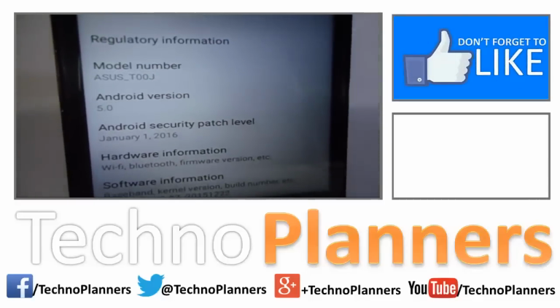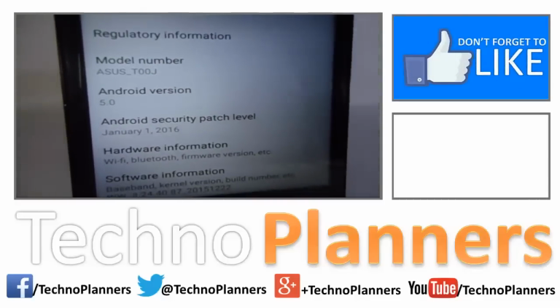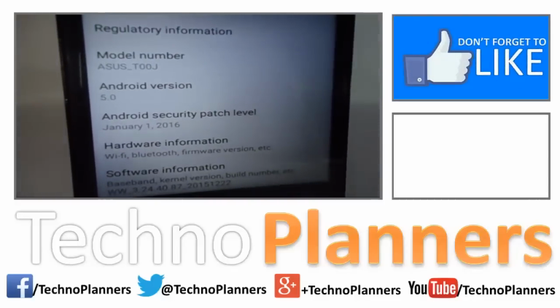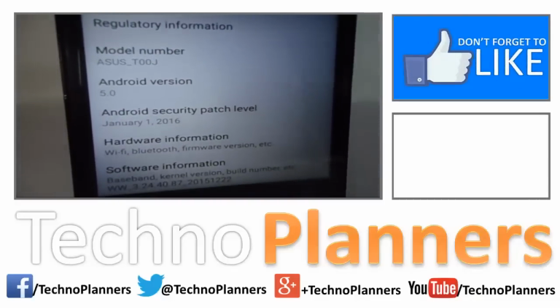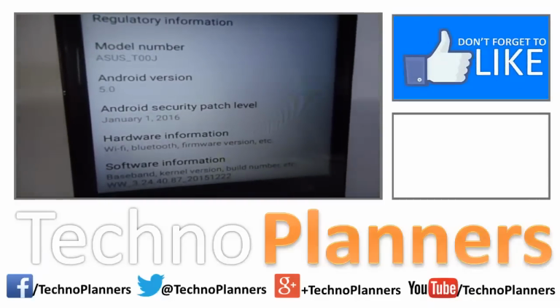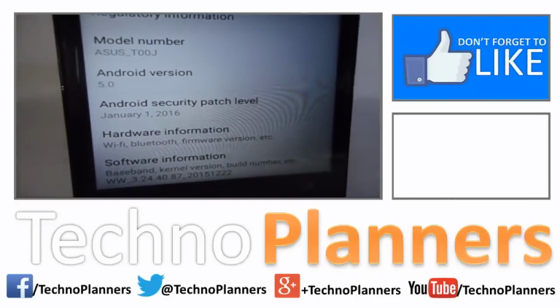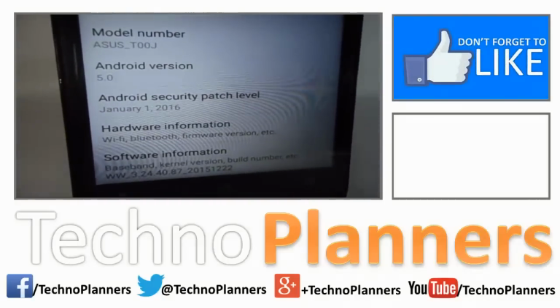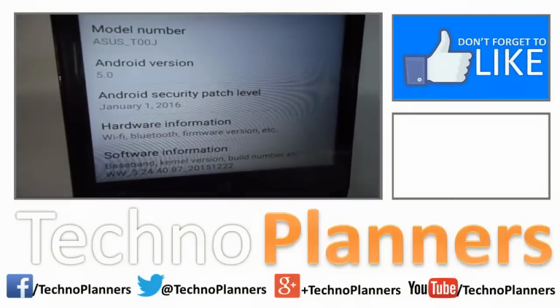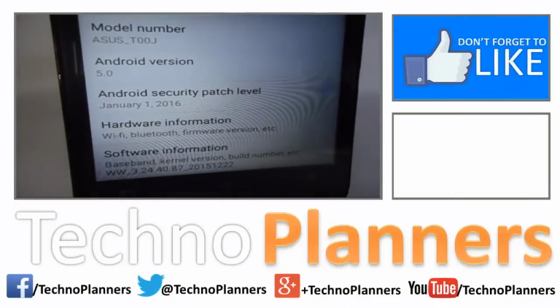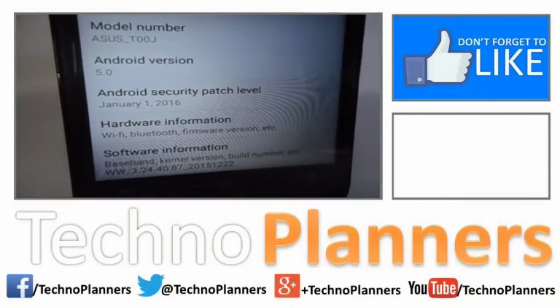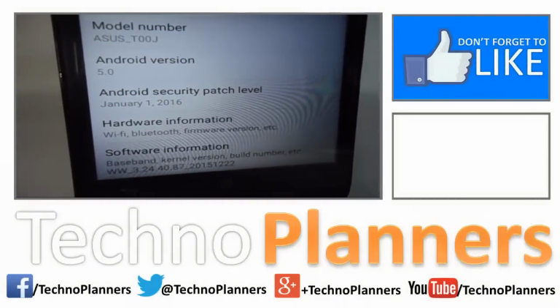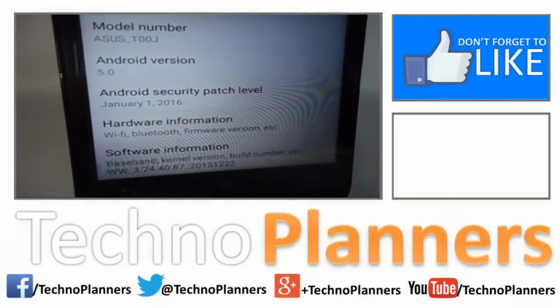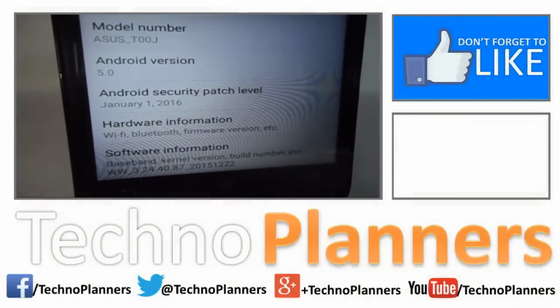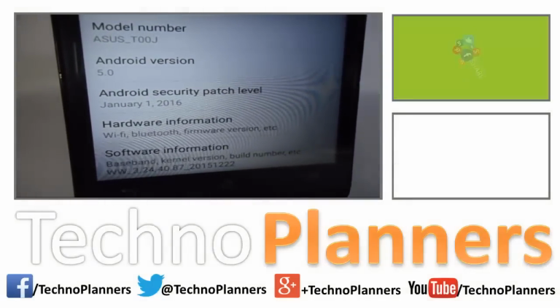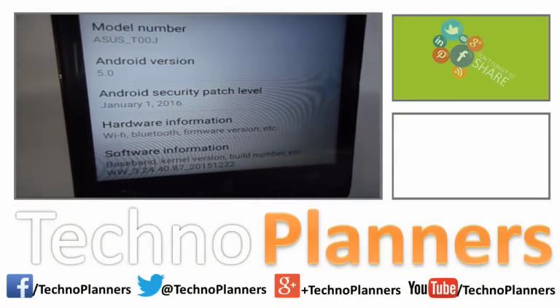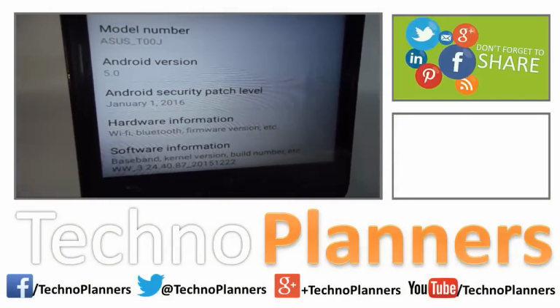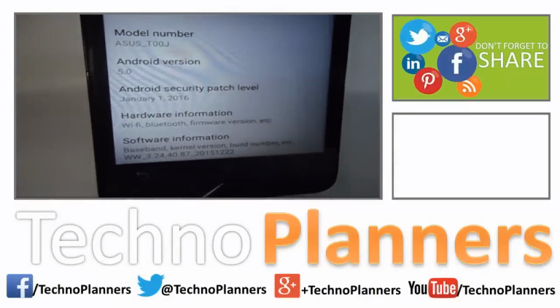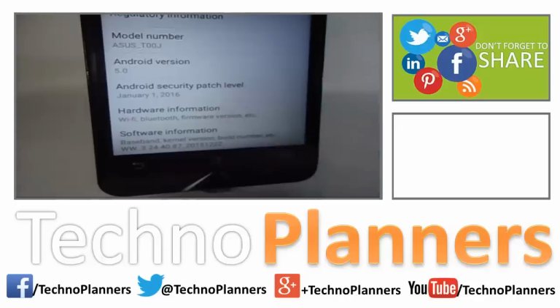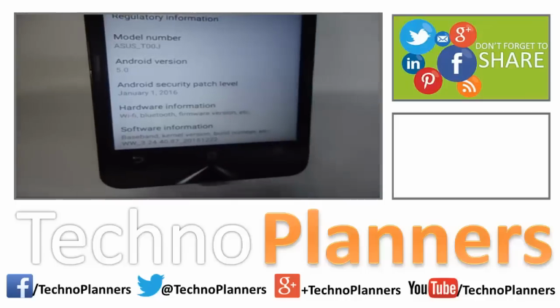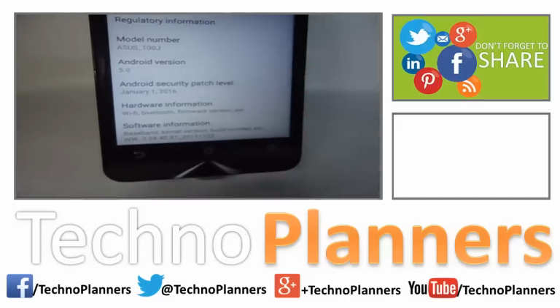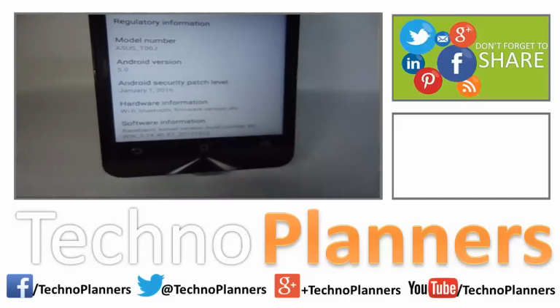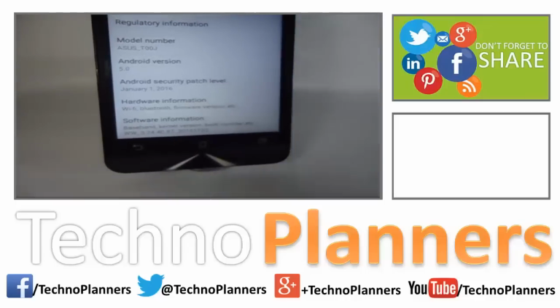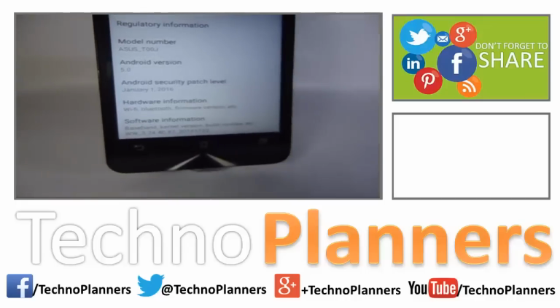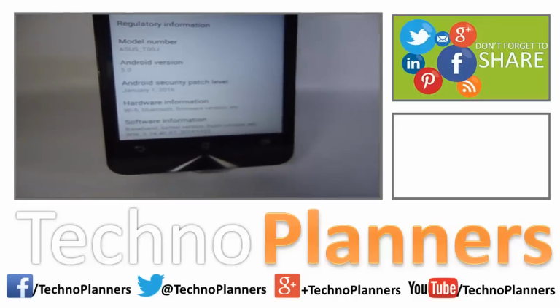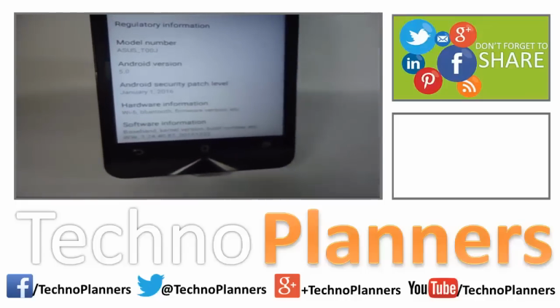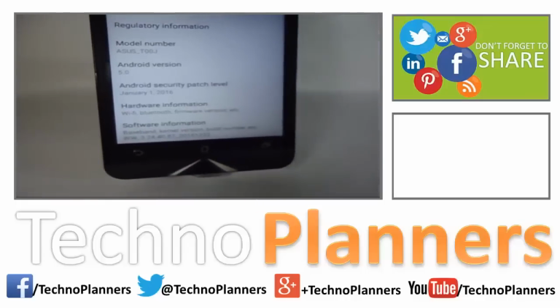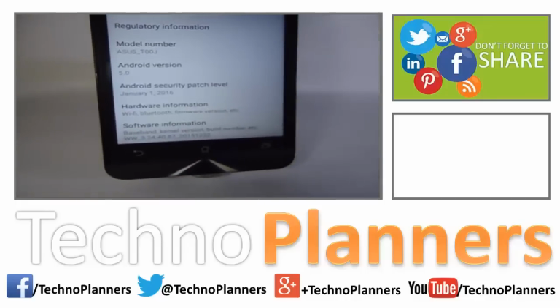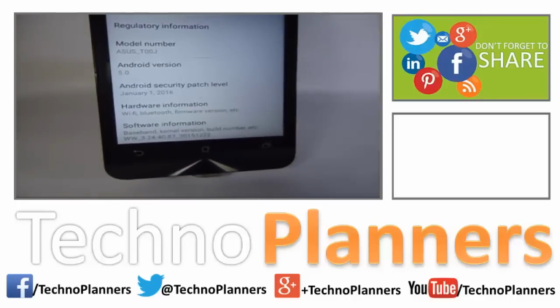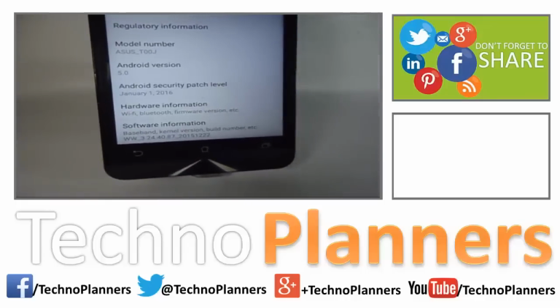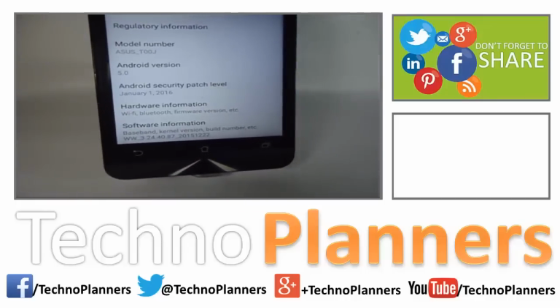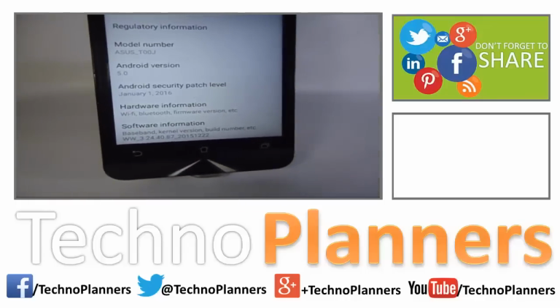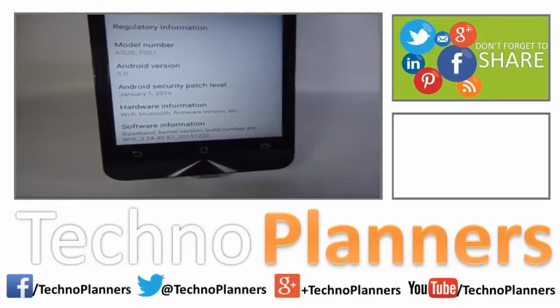Thanks for watching. Don't forget to like, share, comment, and subscribe for more videos.